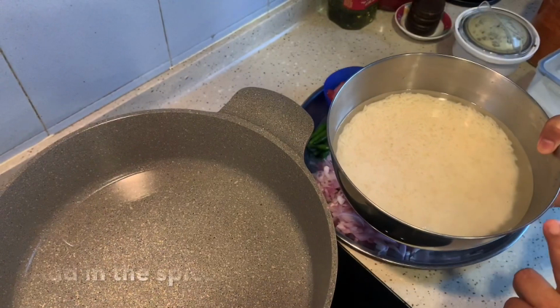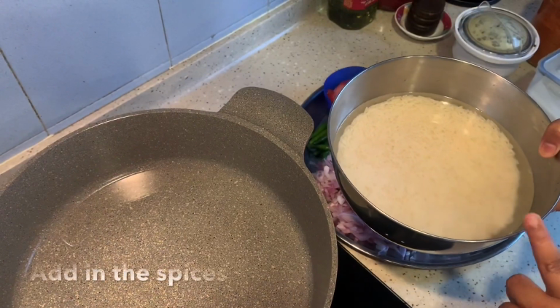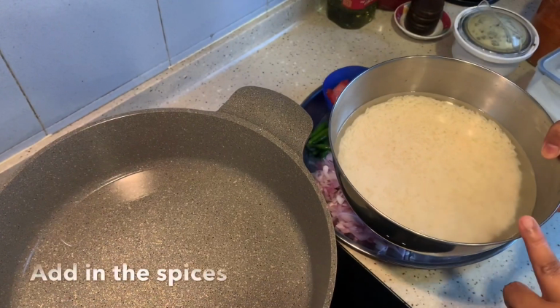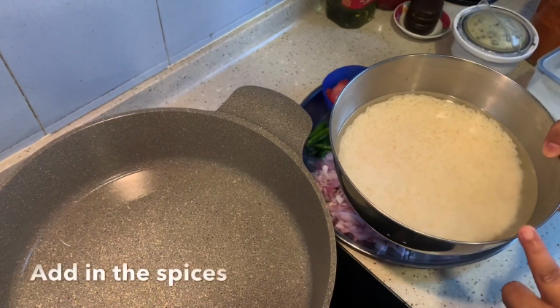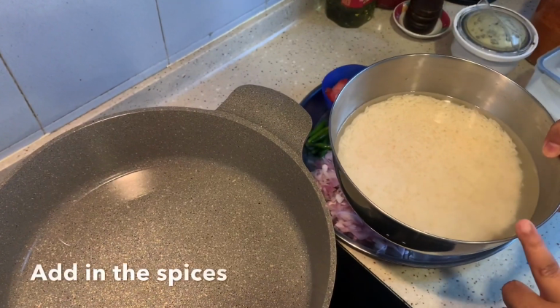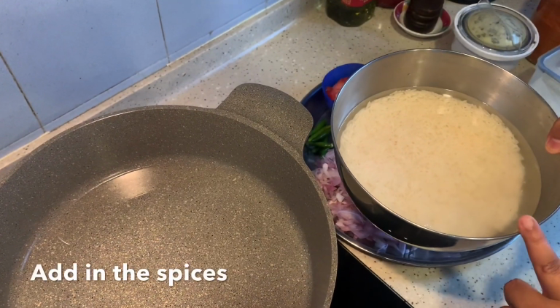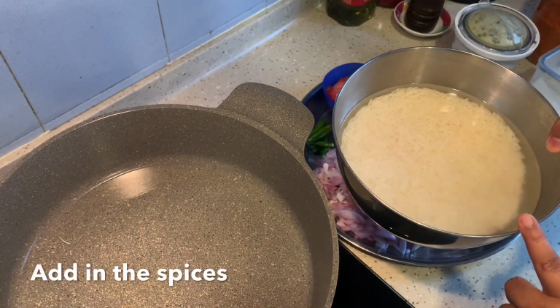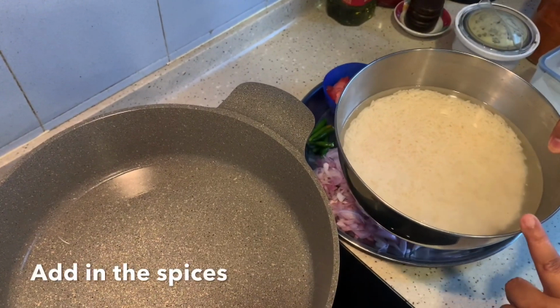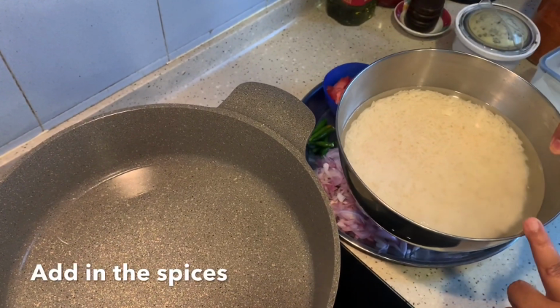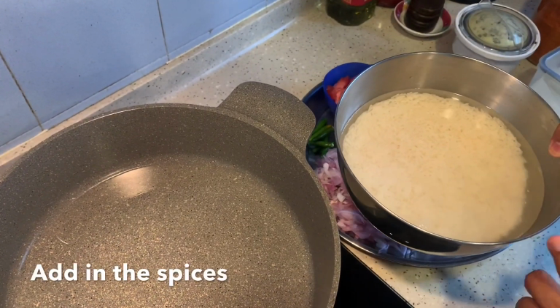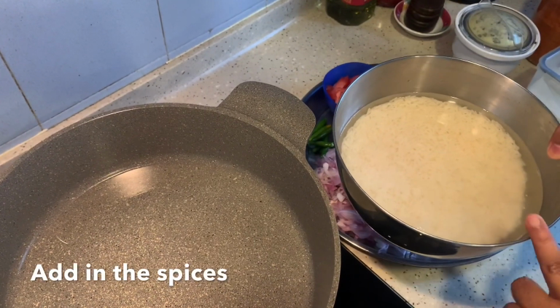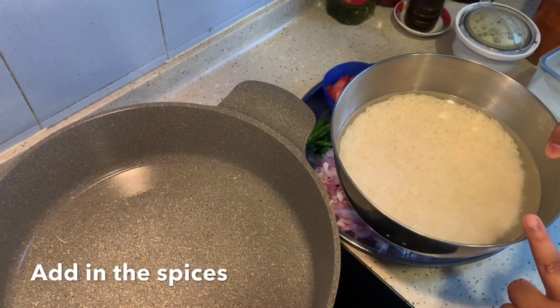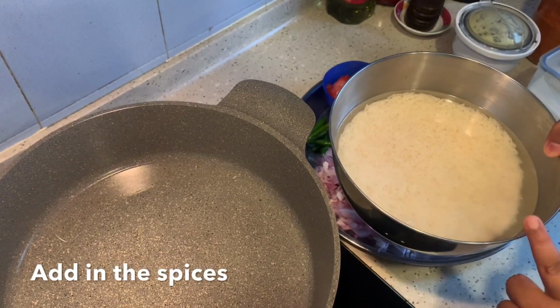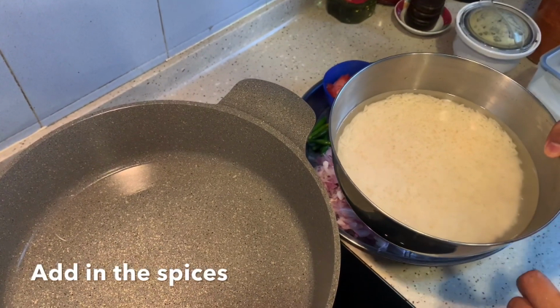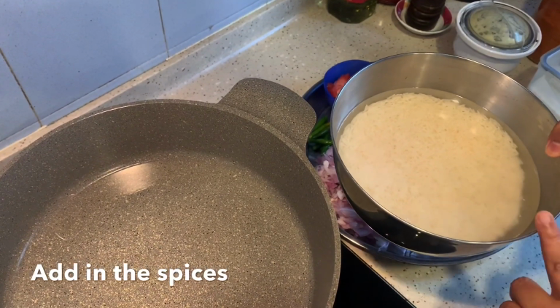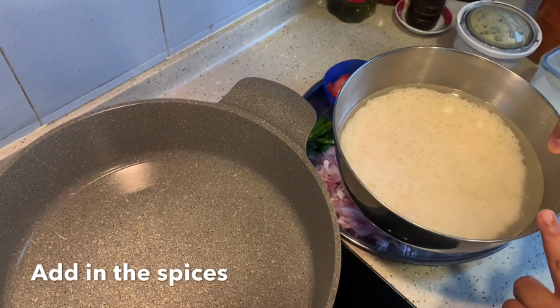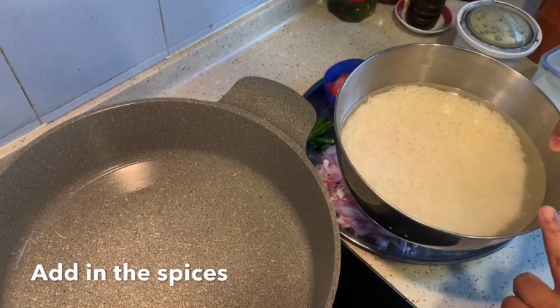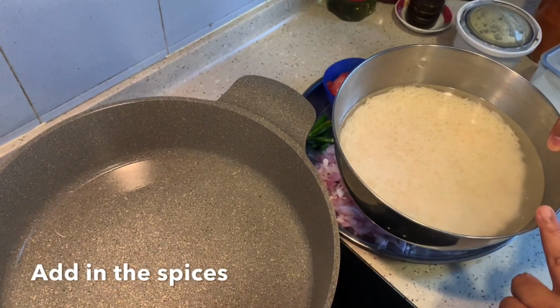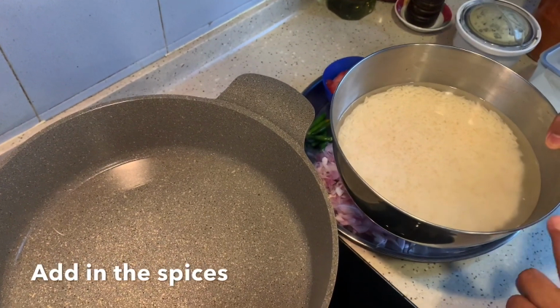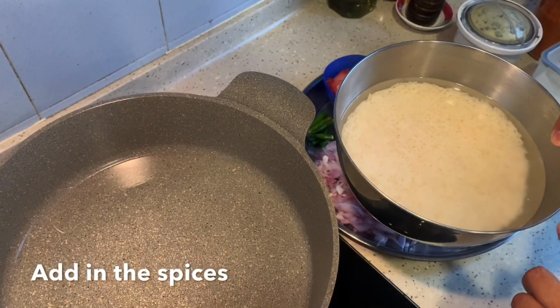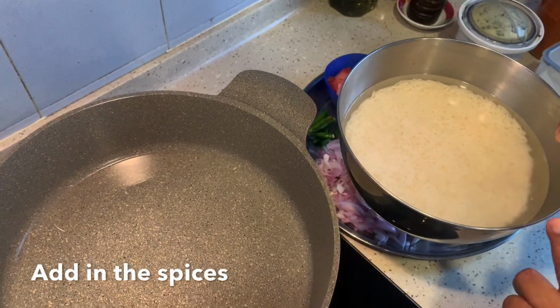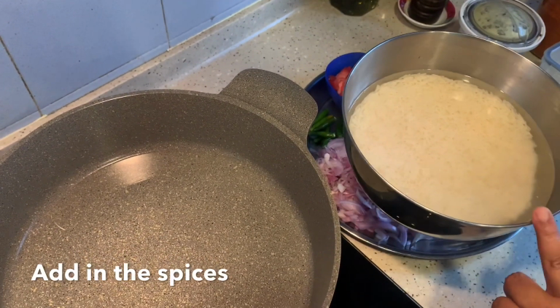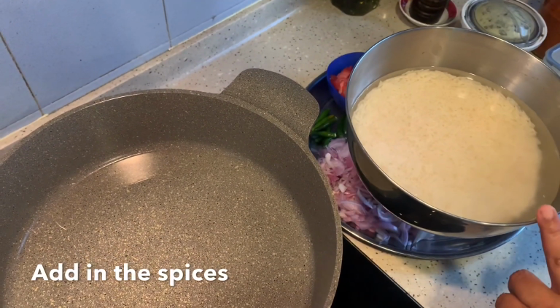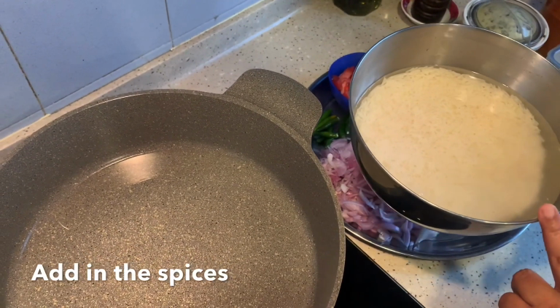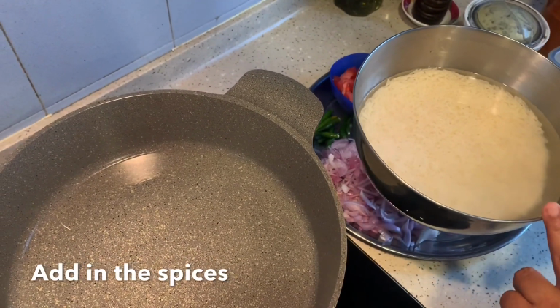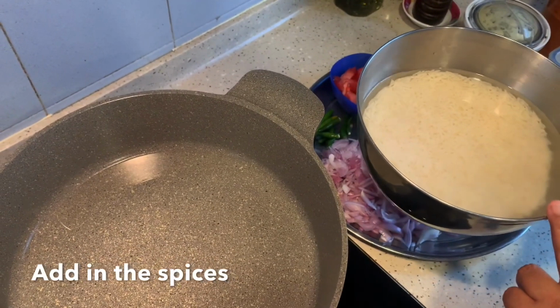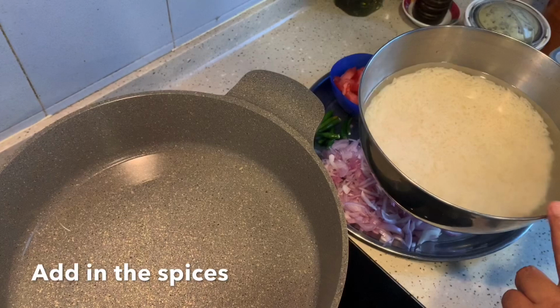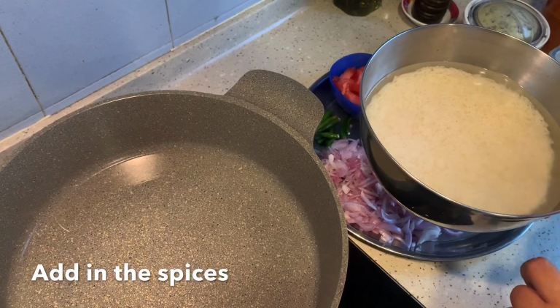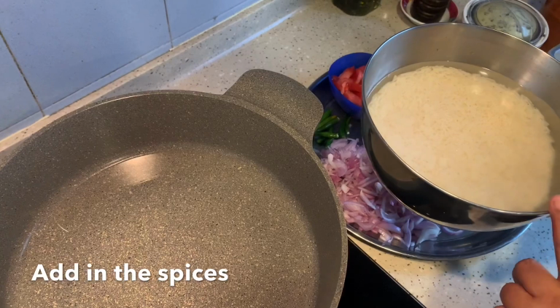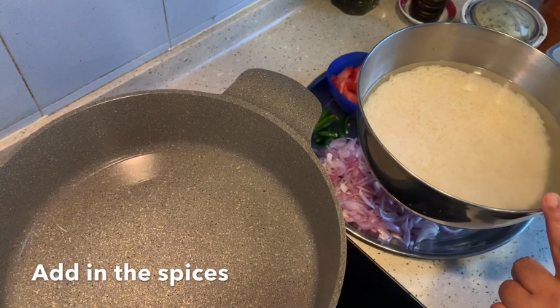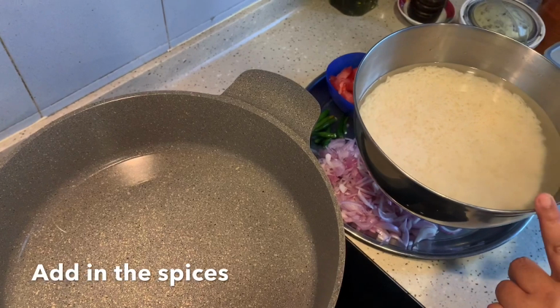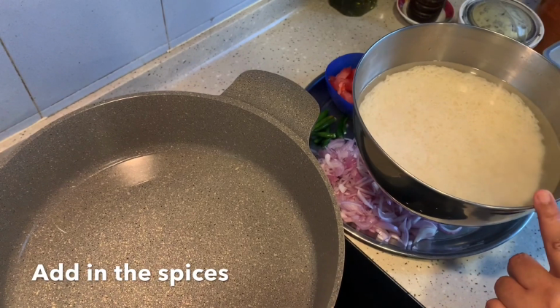I'm adding roughly four to five tablespoons of vegetable oil. I've already soaked the basmati rice — I washed it nicely and soaked it for half an hour, and I've also added the water.